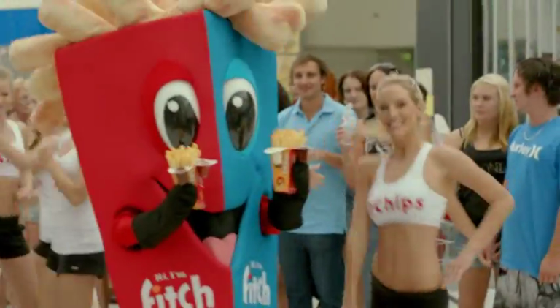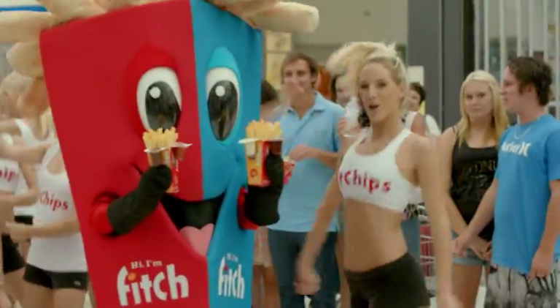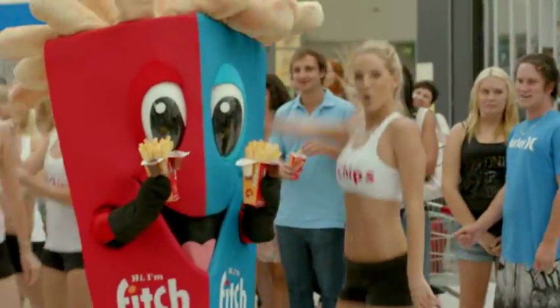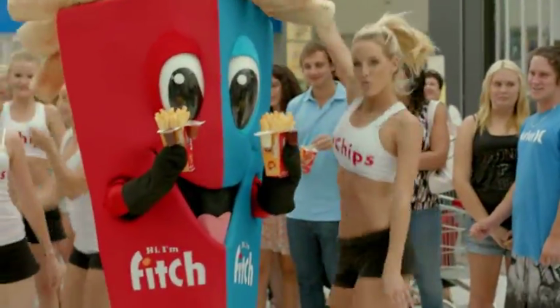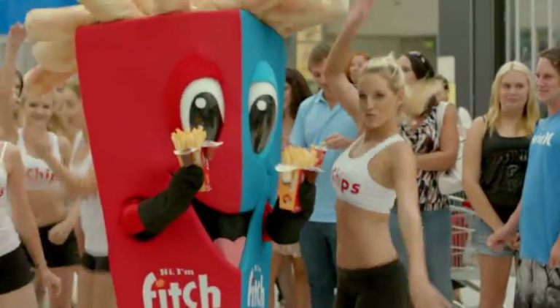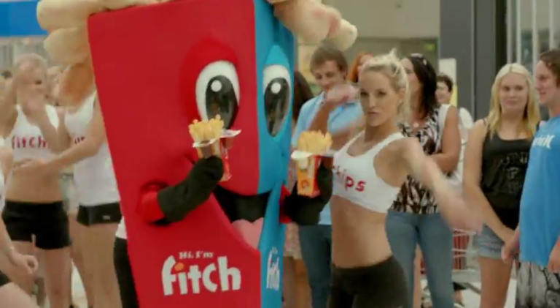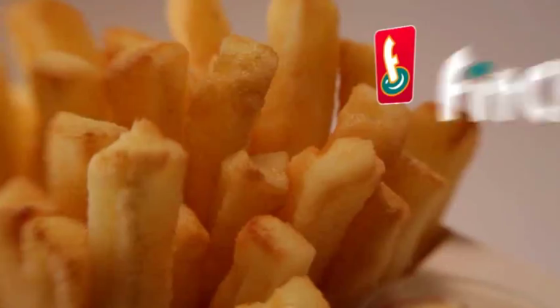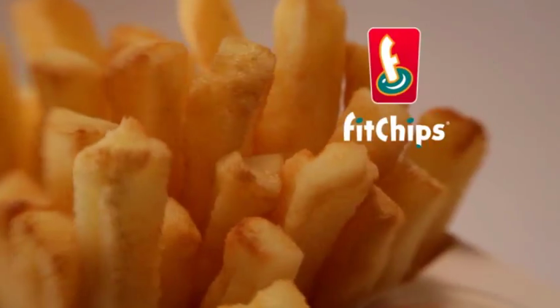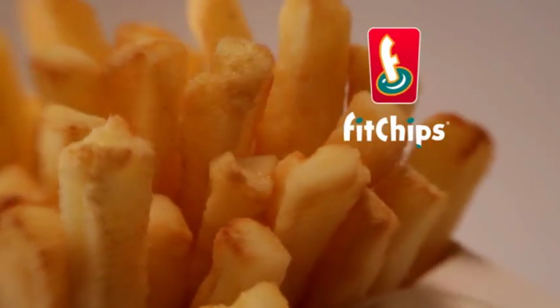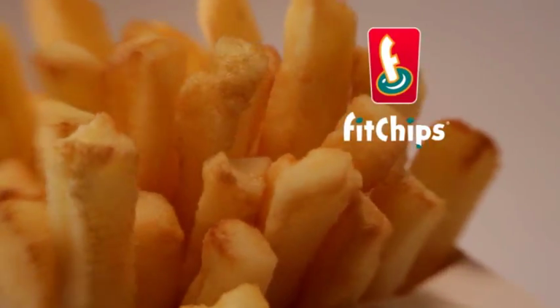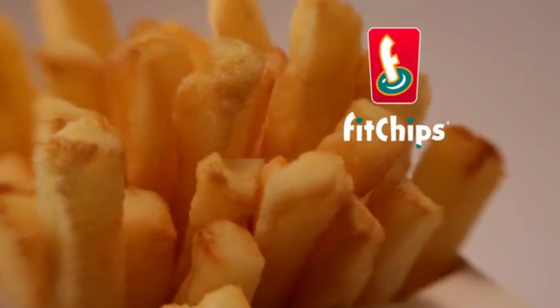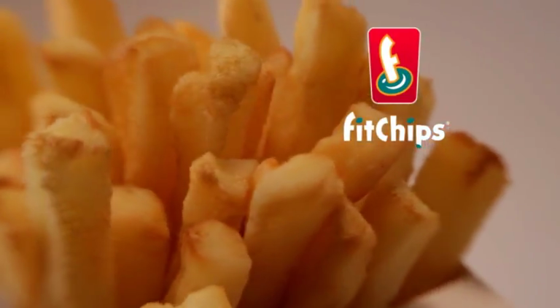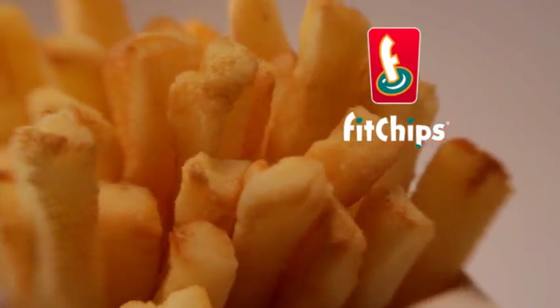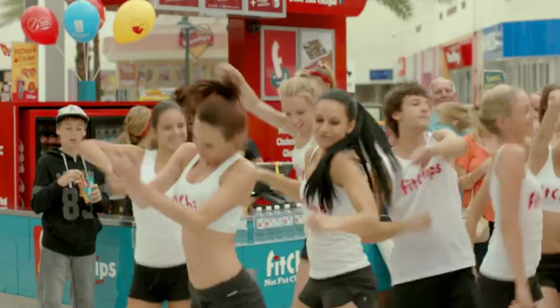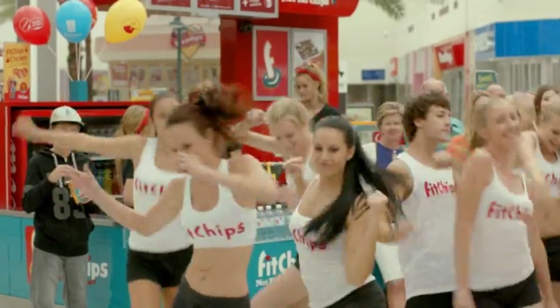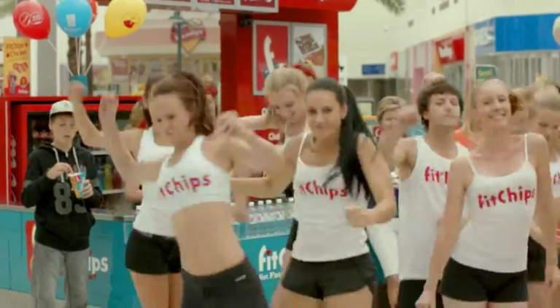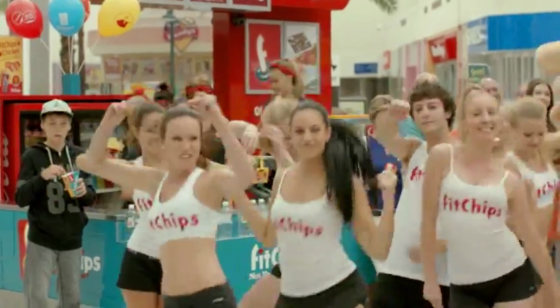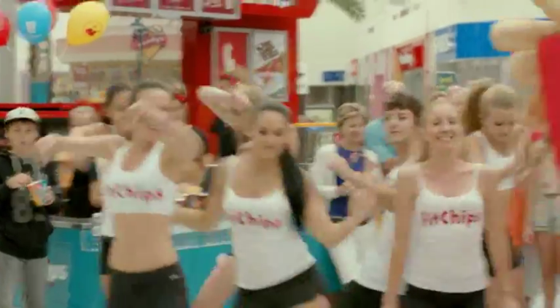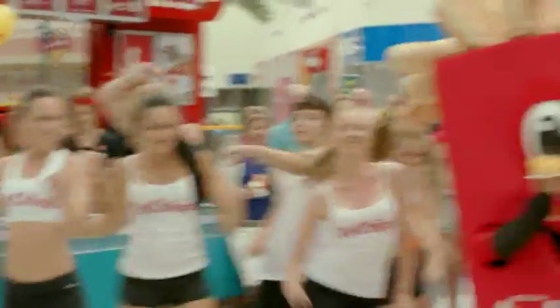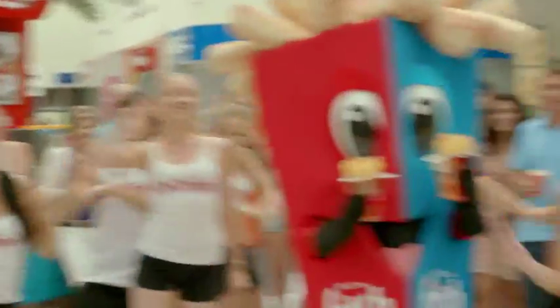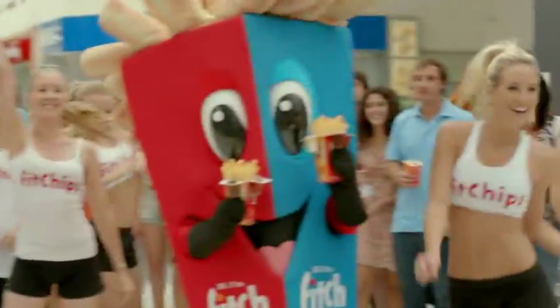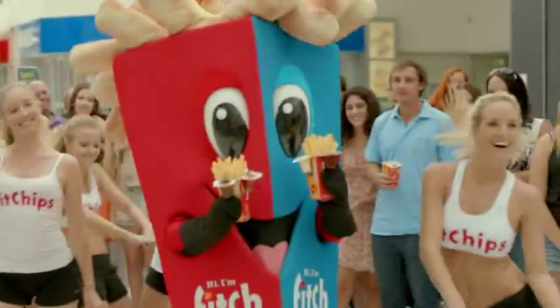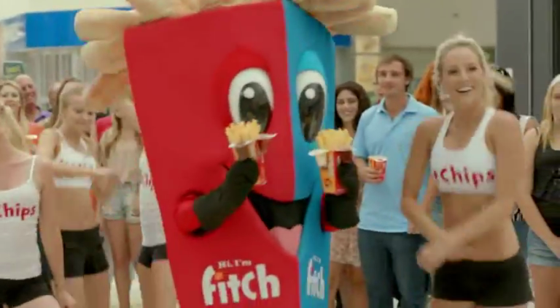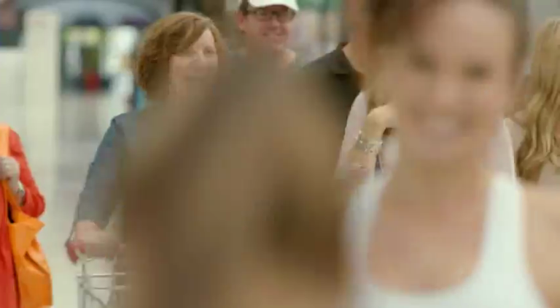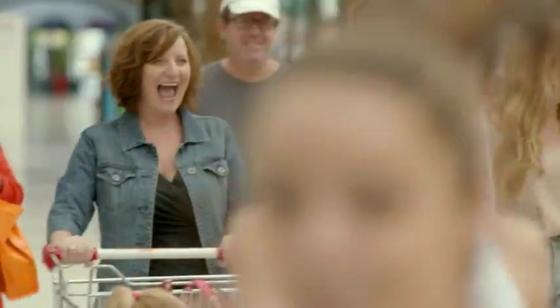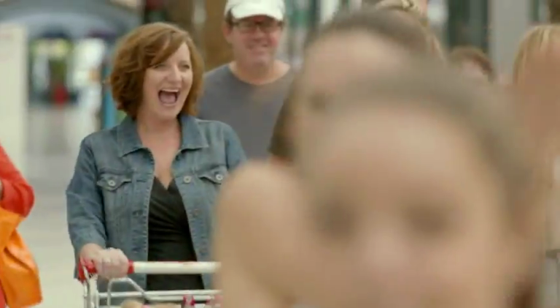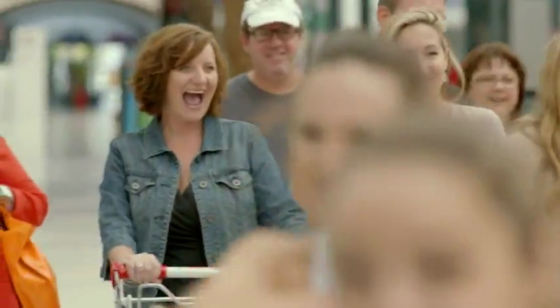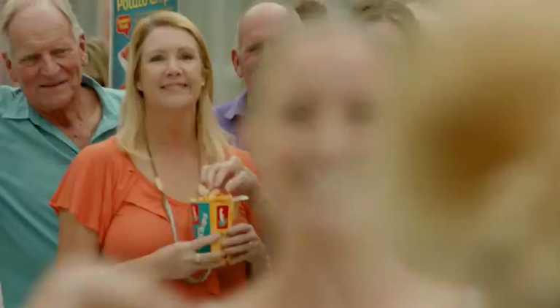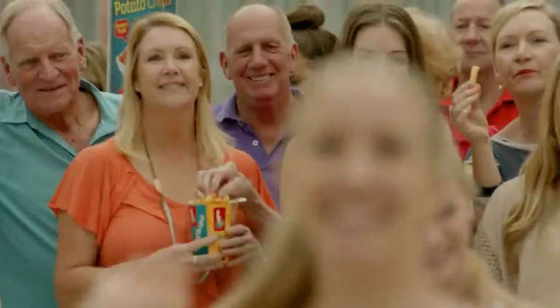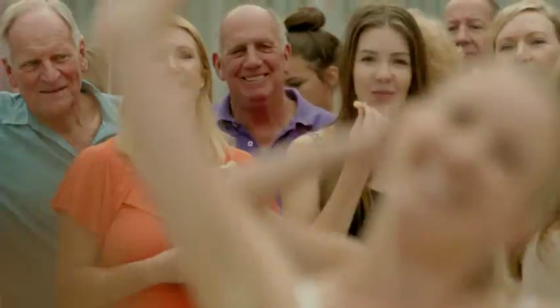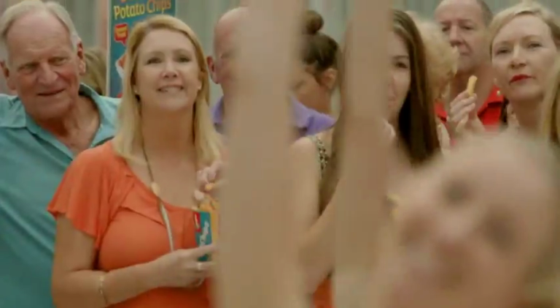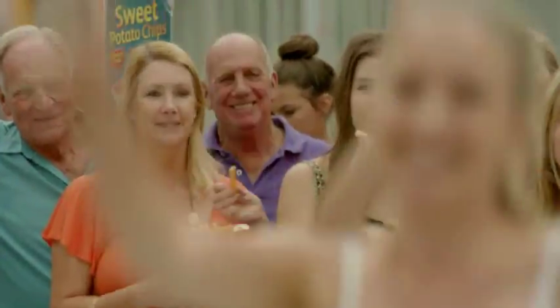Bite the fat with Fit Chips. Now at your local shopping centre. Try them, they taste great.